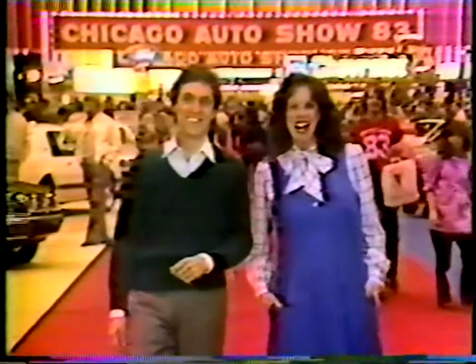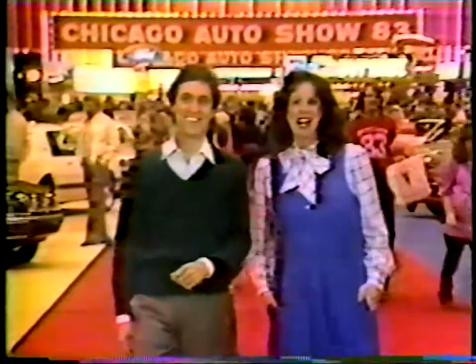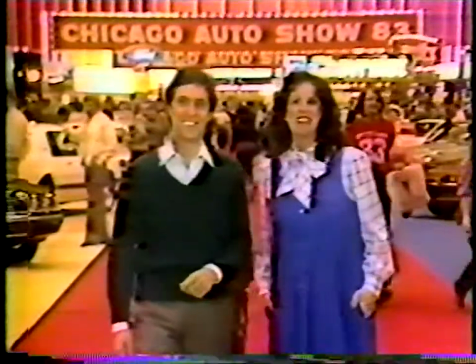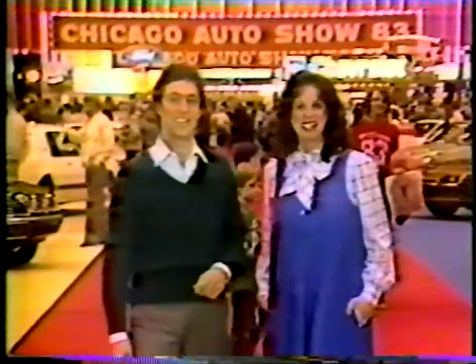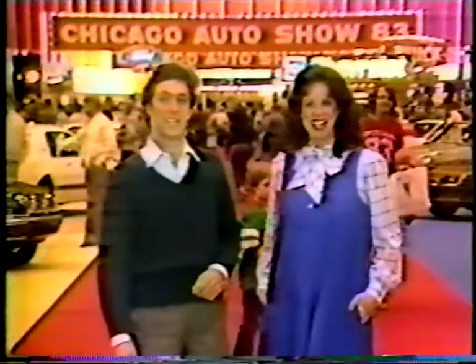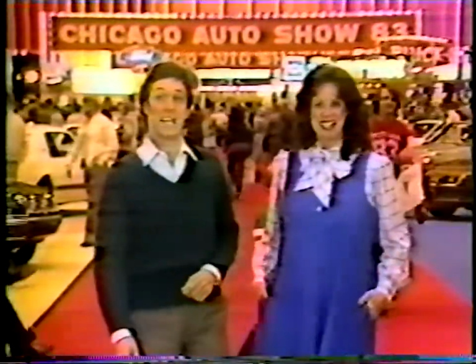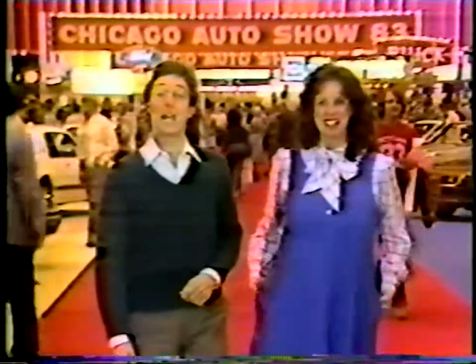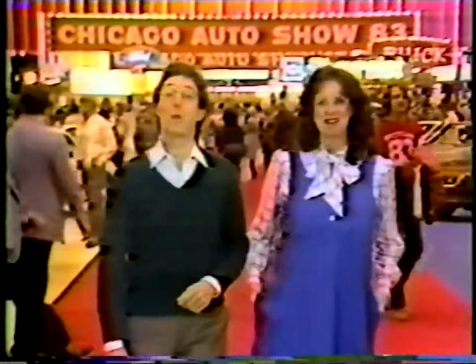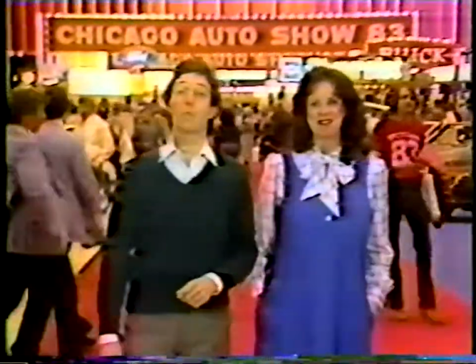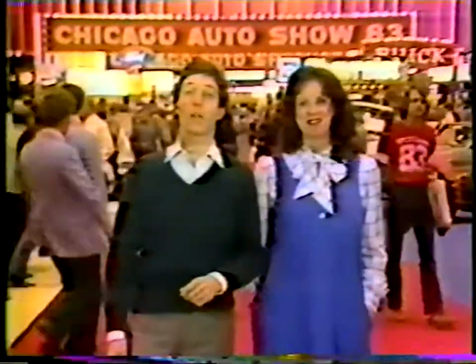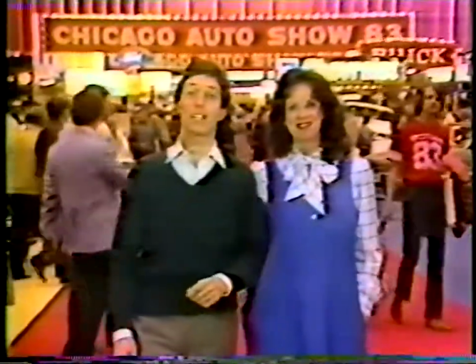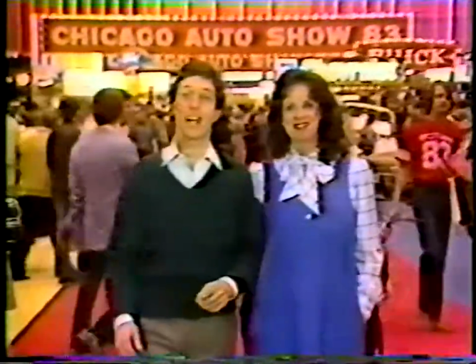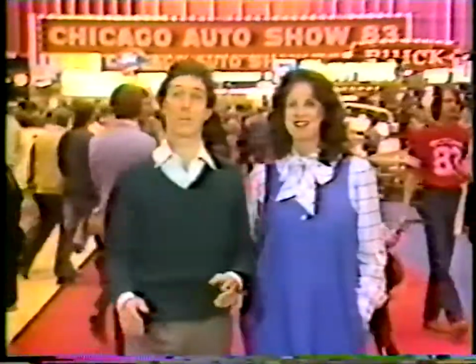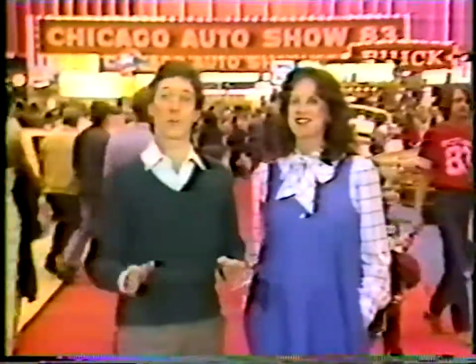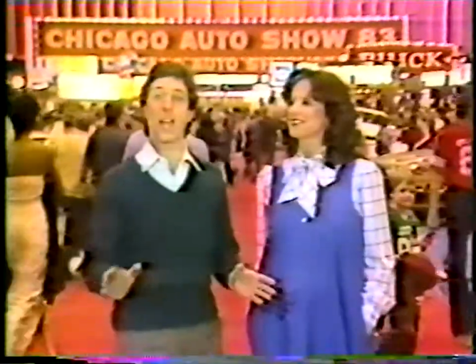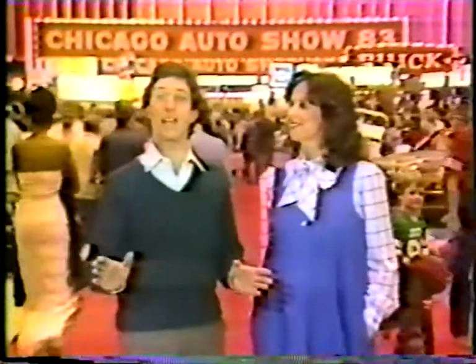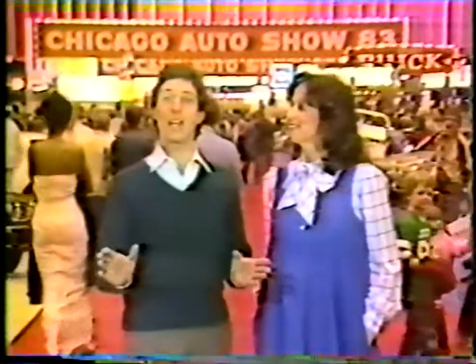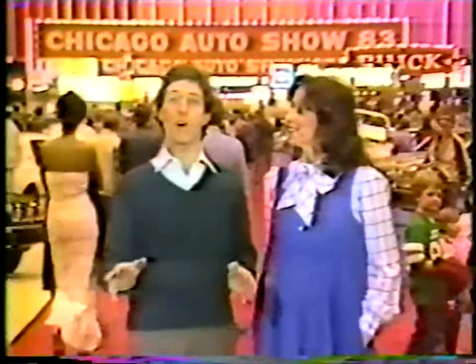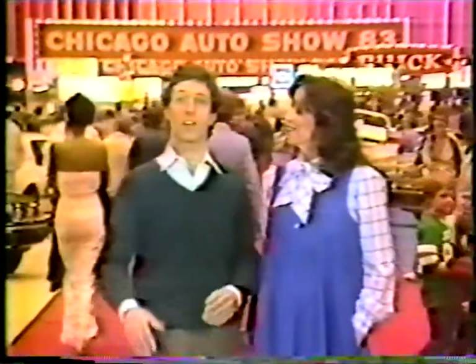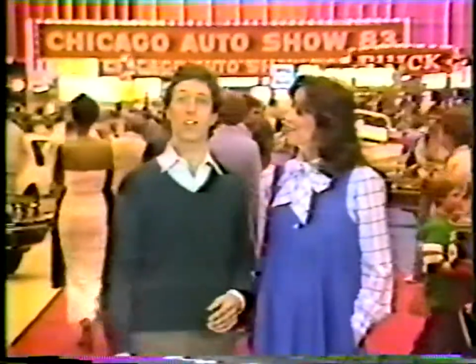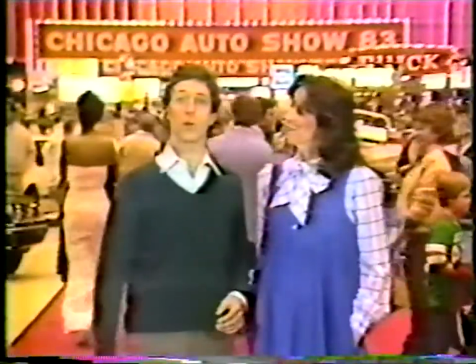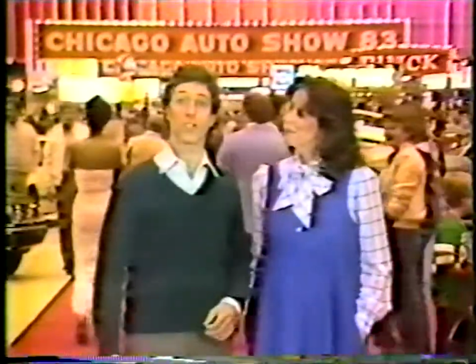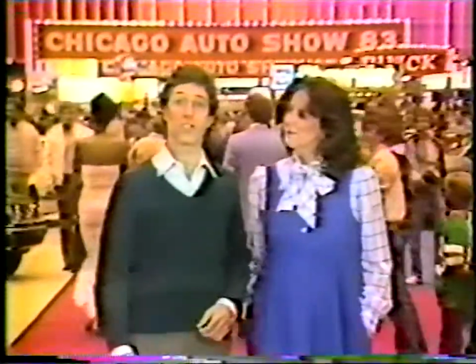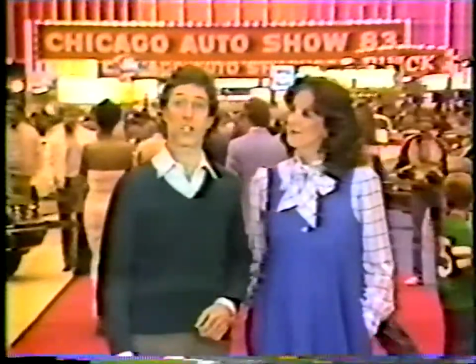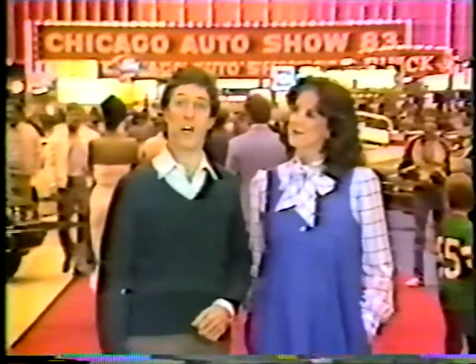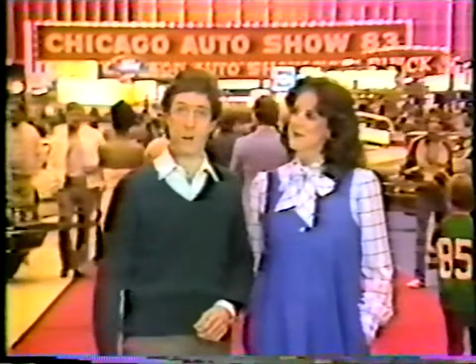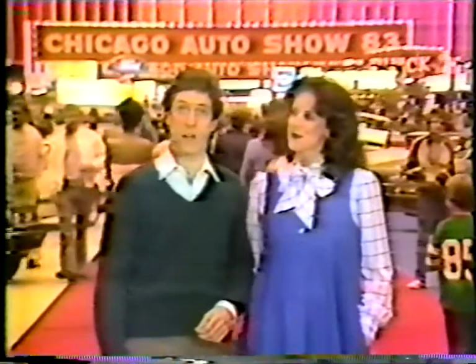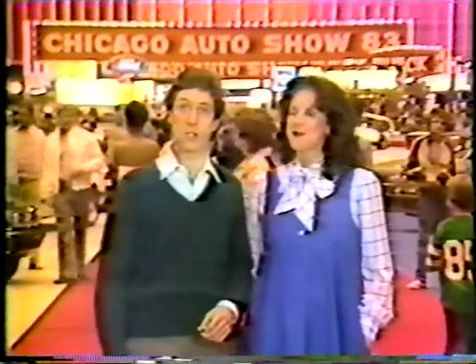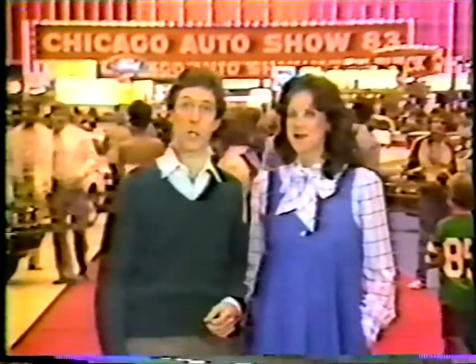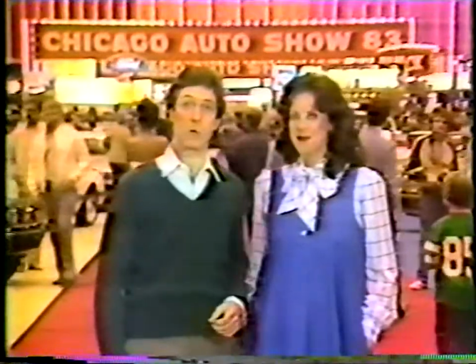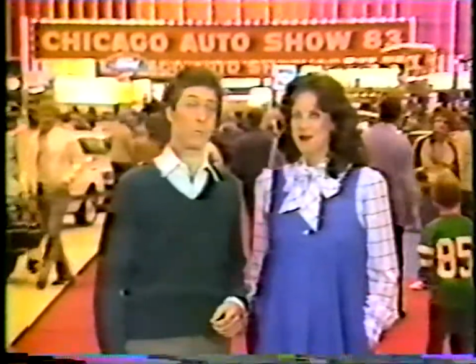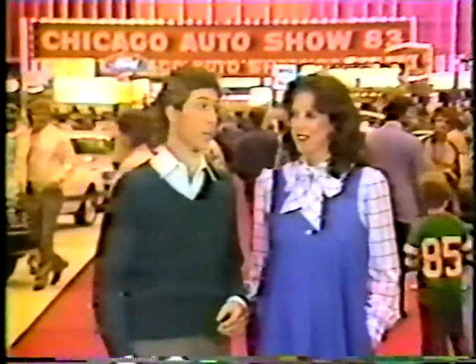I'm Candace Hasey, and I'm Rob Weller. Tonight we're at the granddaddy of all car shows — the Chicago Auto Show at McCormick Place.